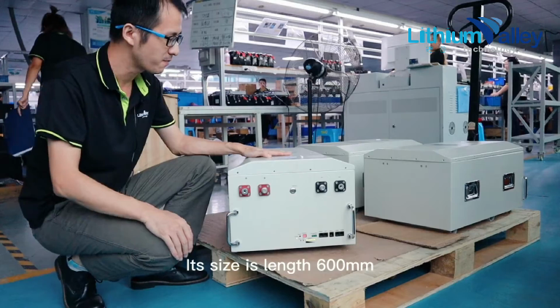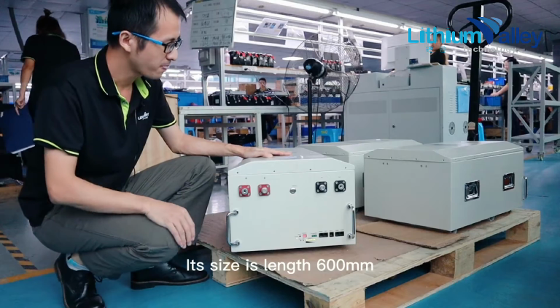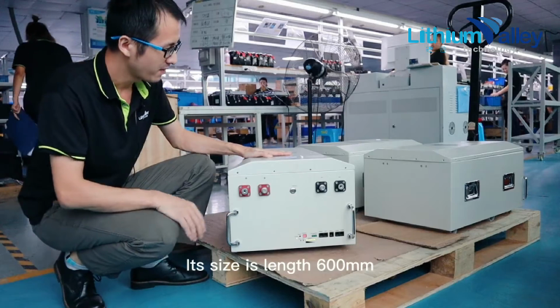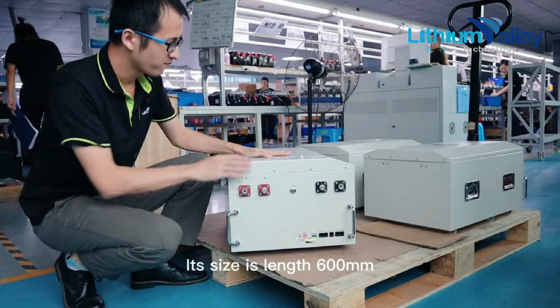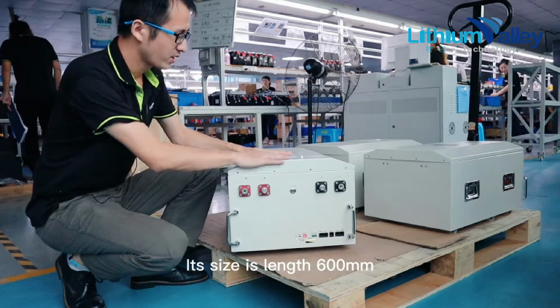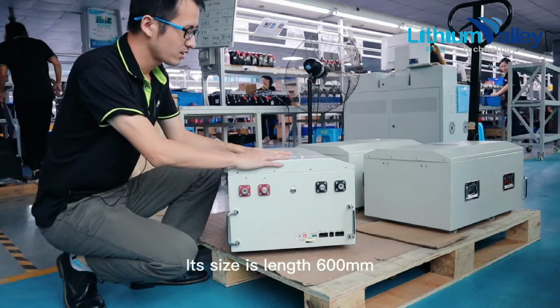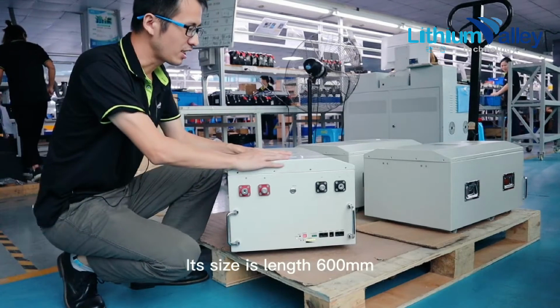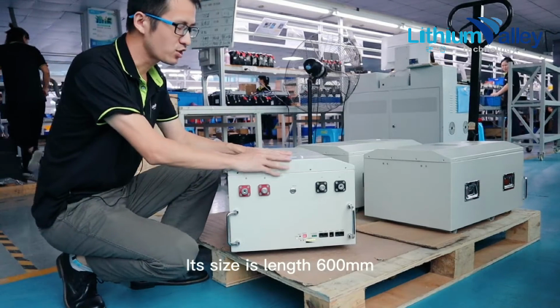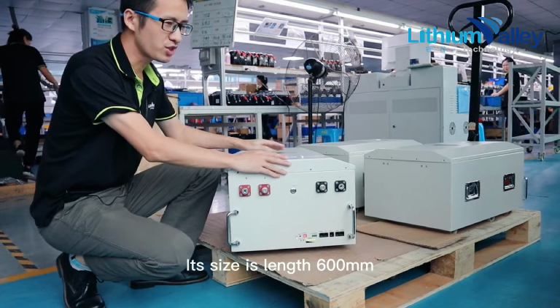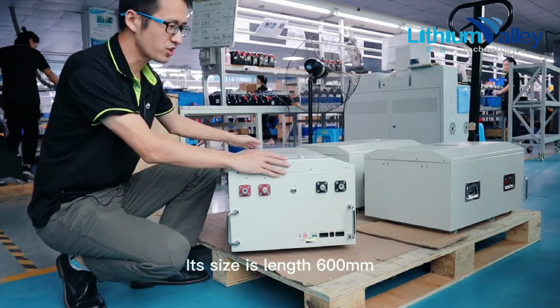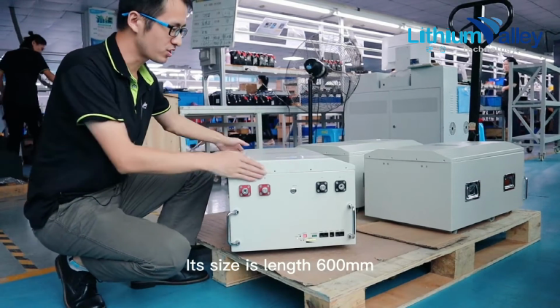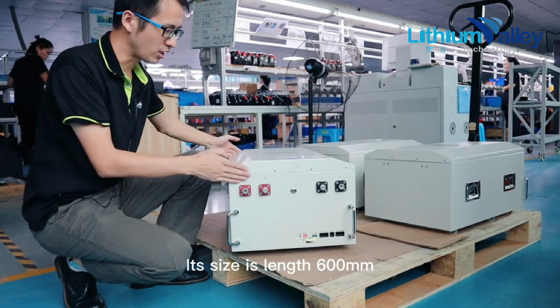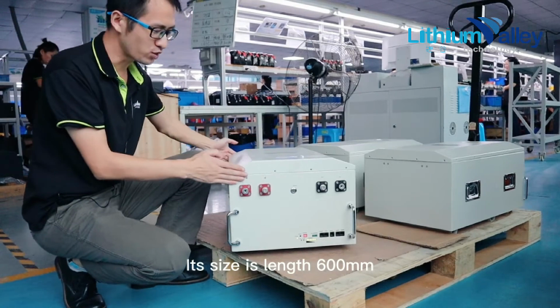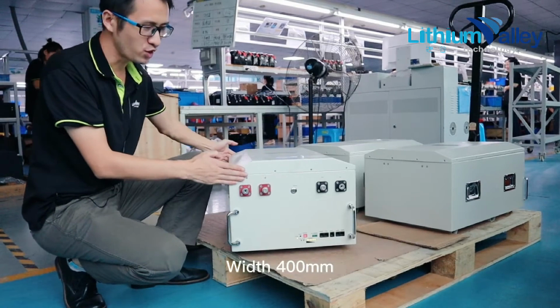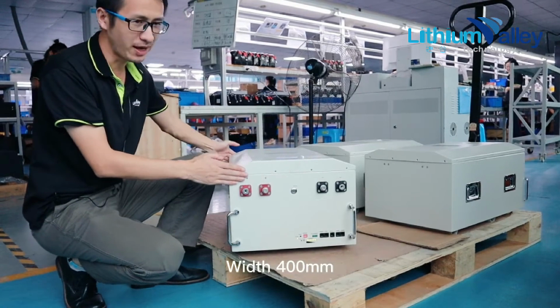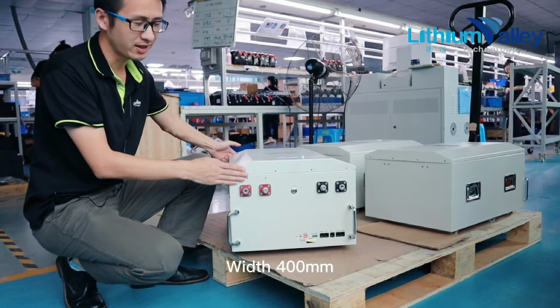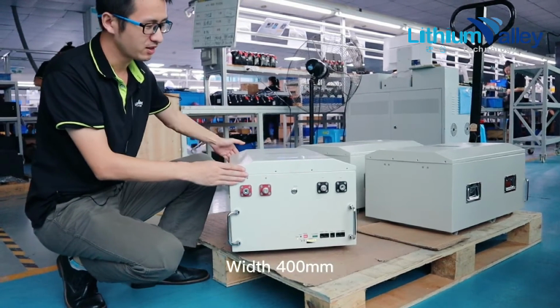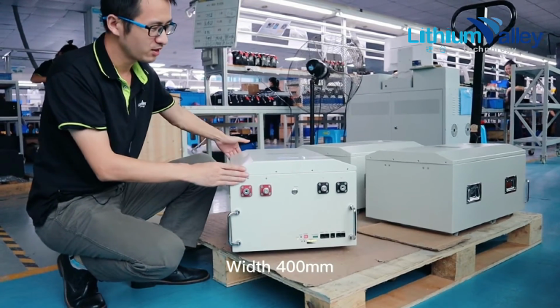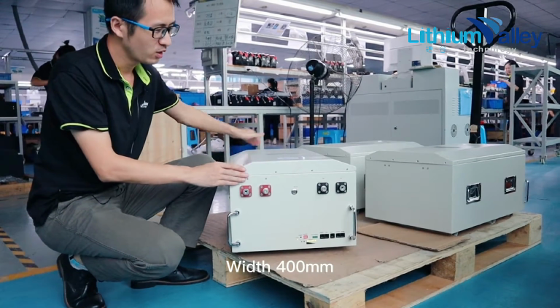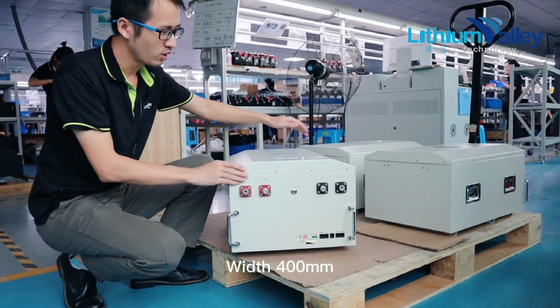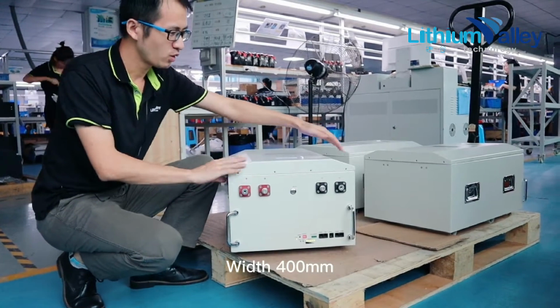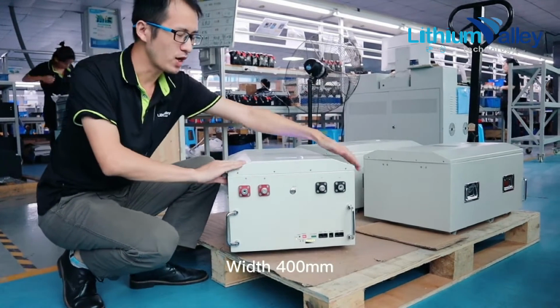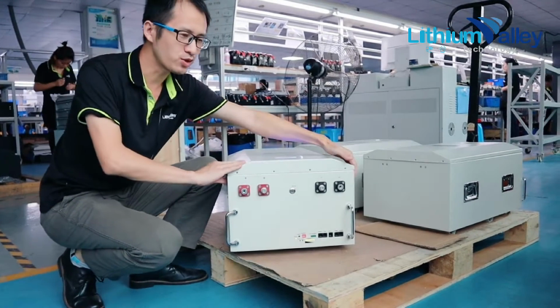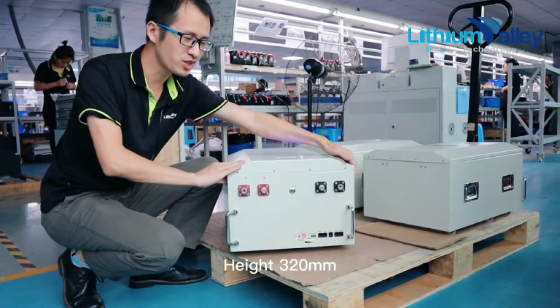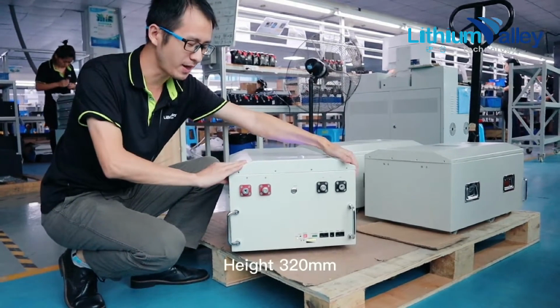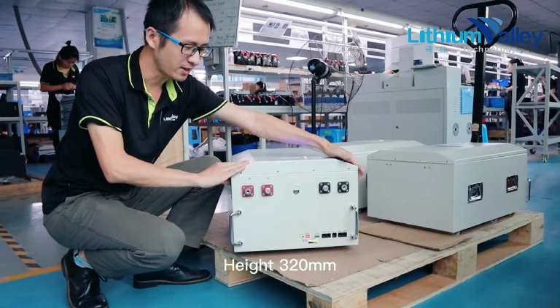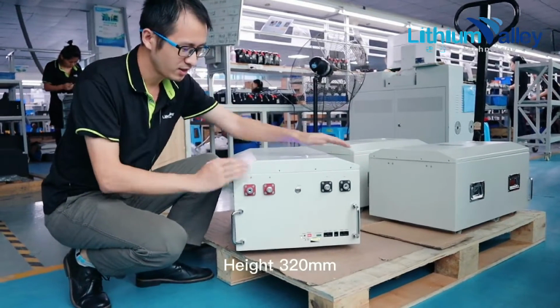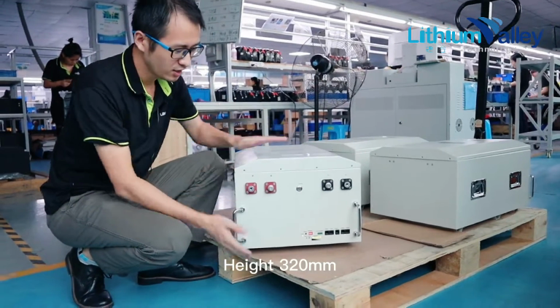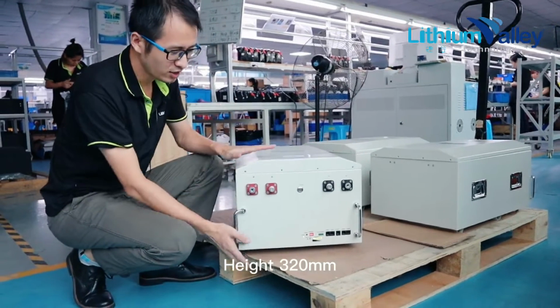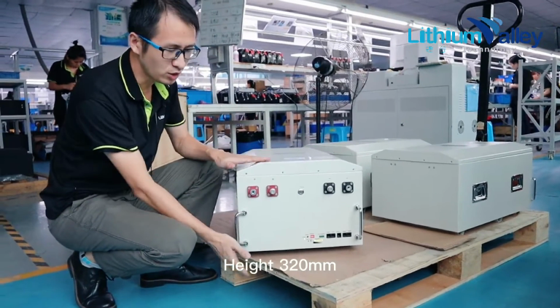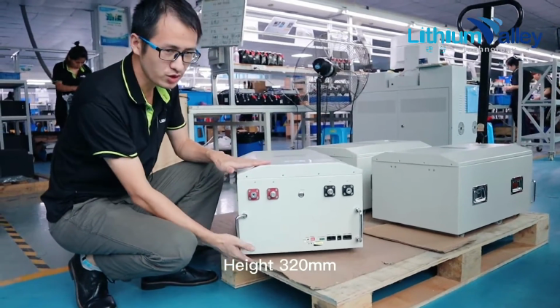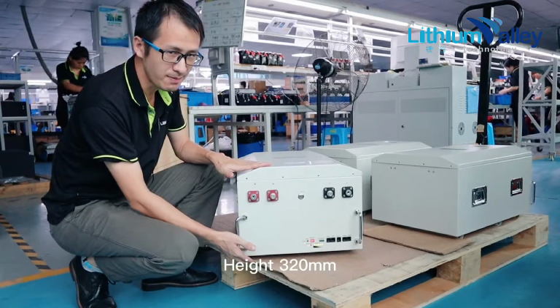Its size is: length 600 millimeters, width 400 millimeters, height 320 millimeters.